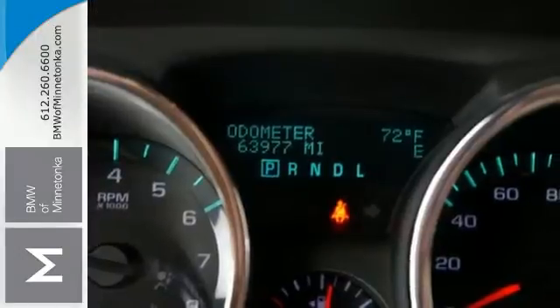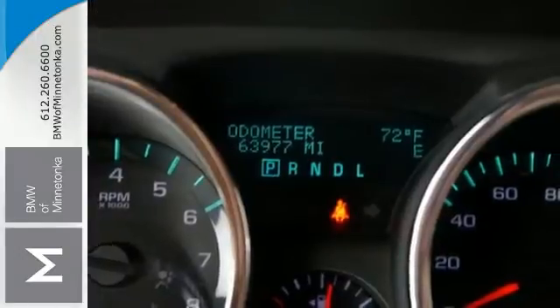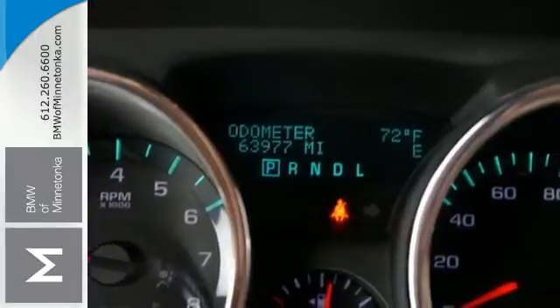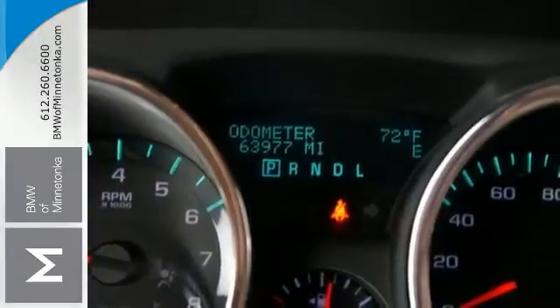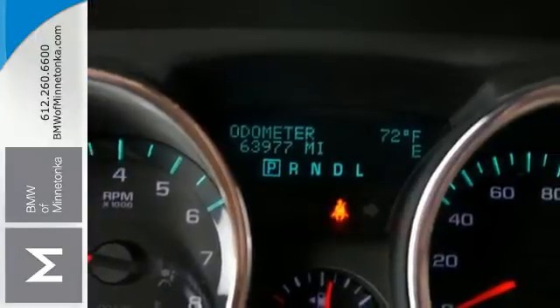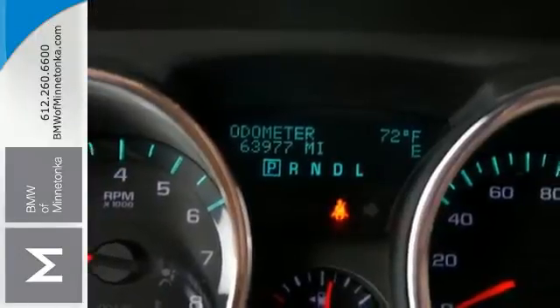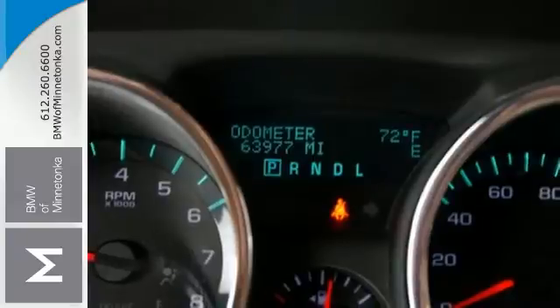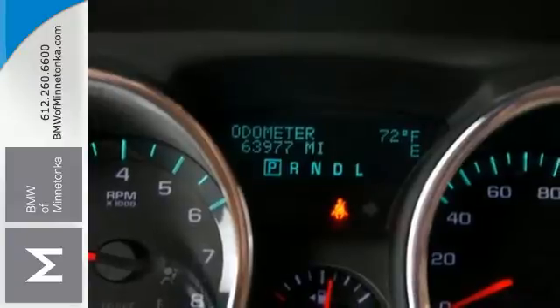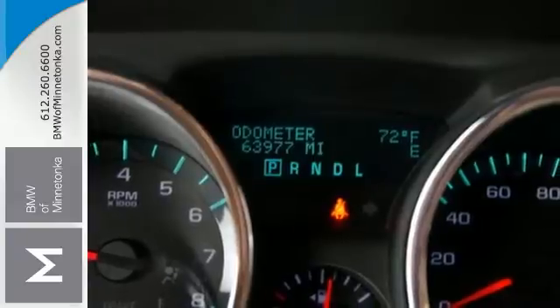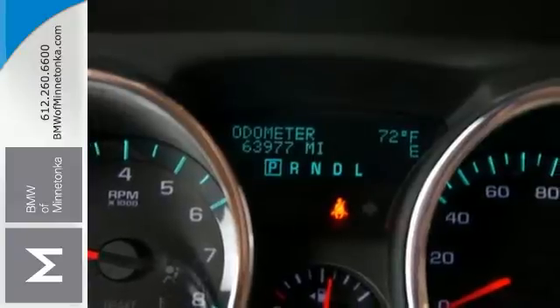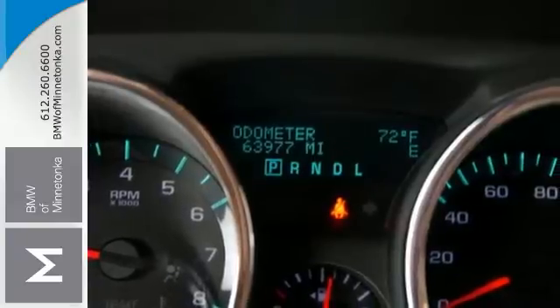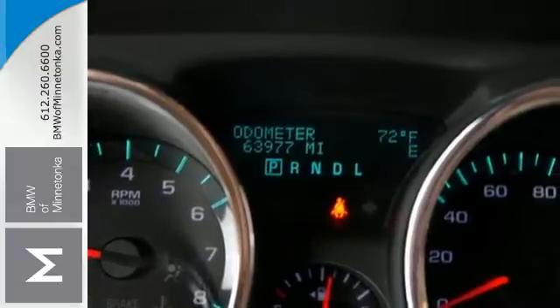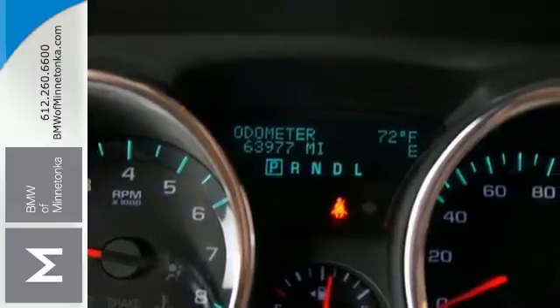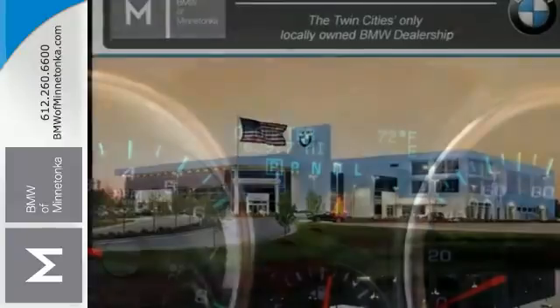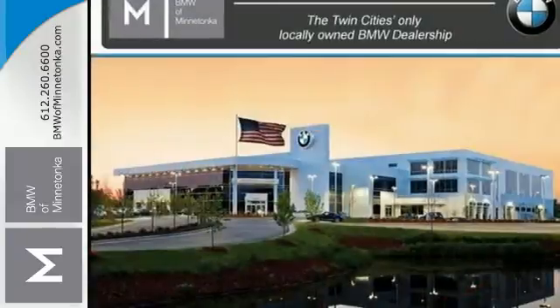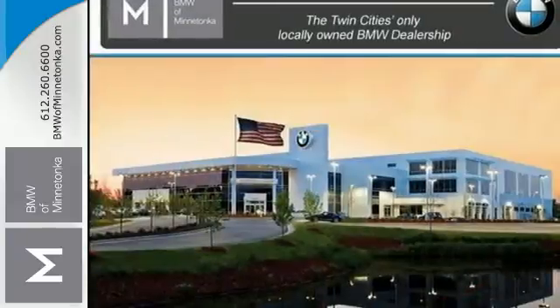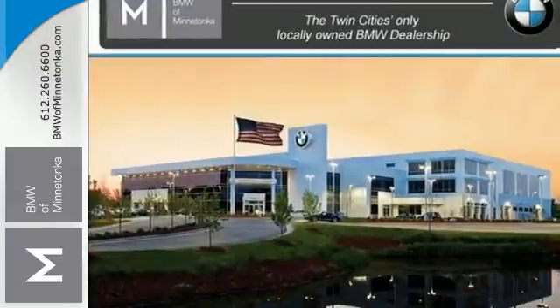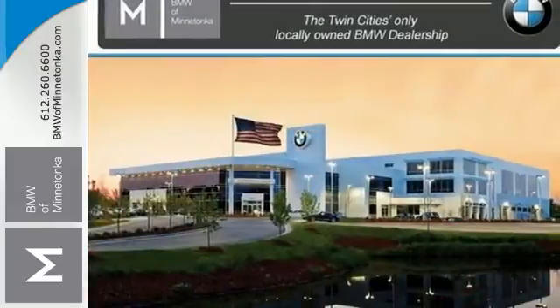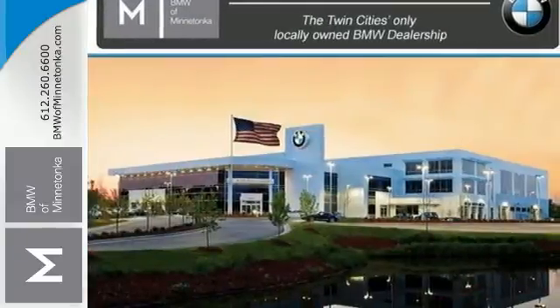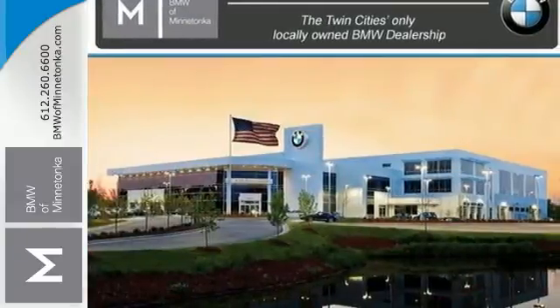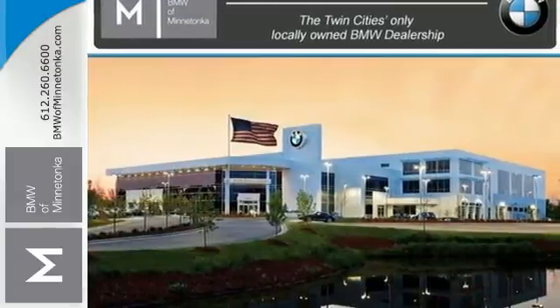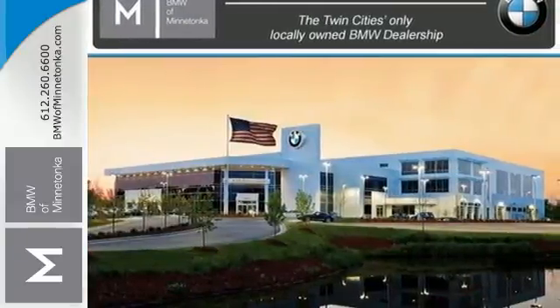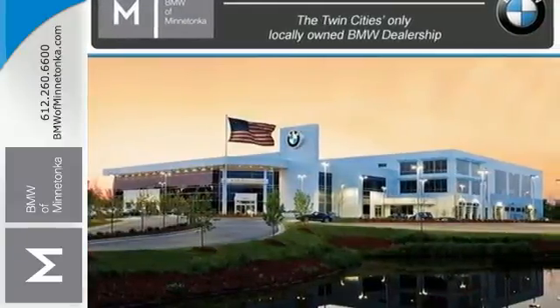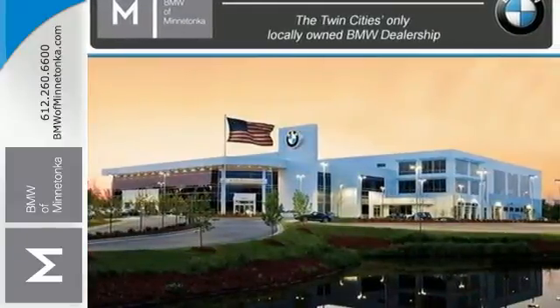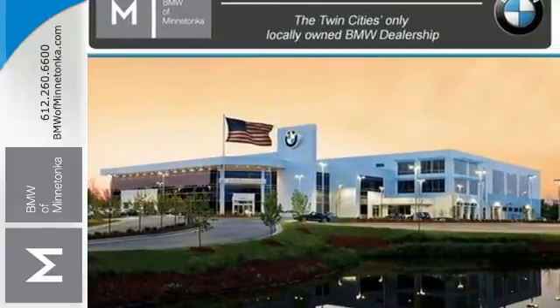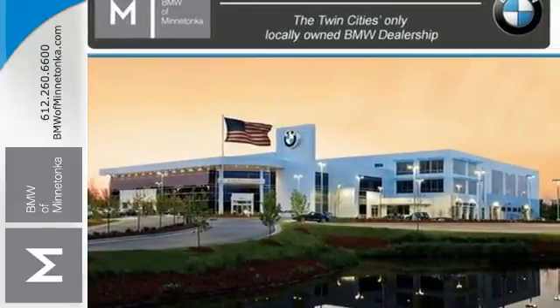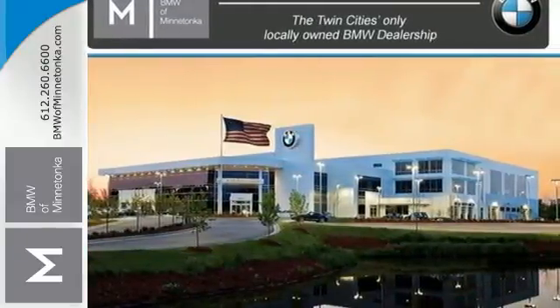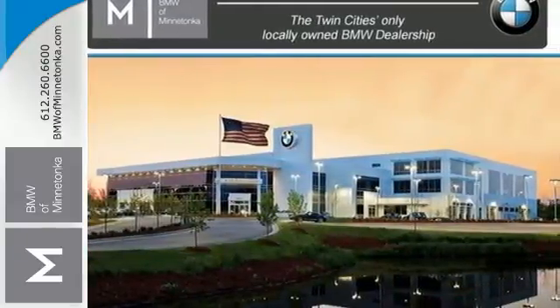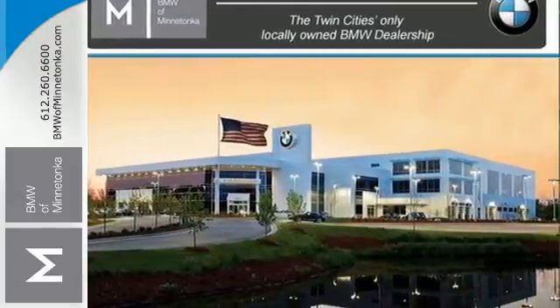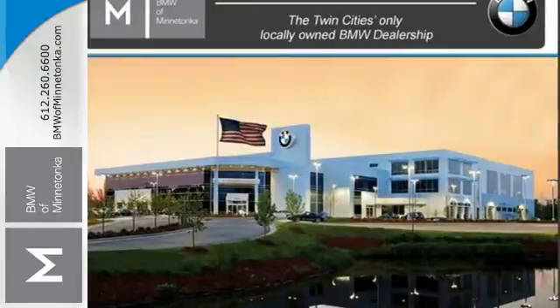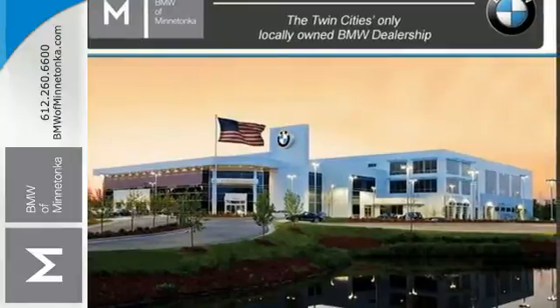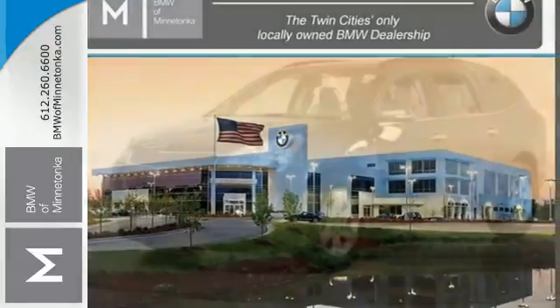With its bold style, powerful performance, cavernous interior, and amazing handling, it's no wonder the Traverse is the favorite of consumers and critics alike.